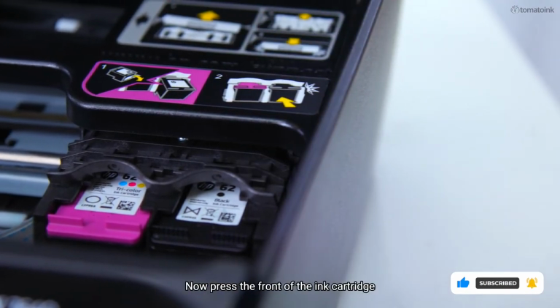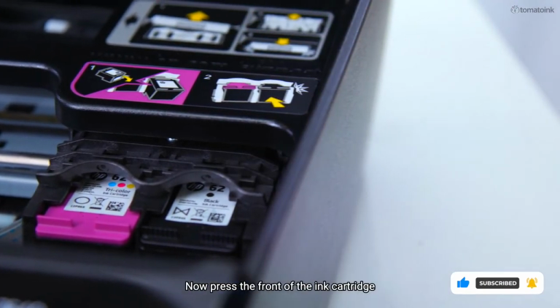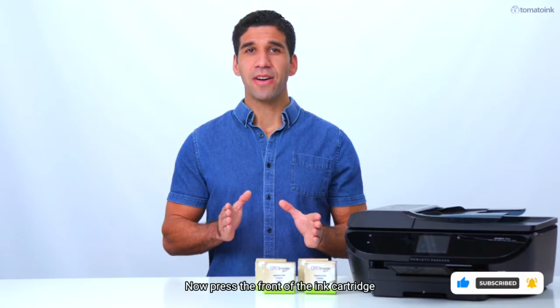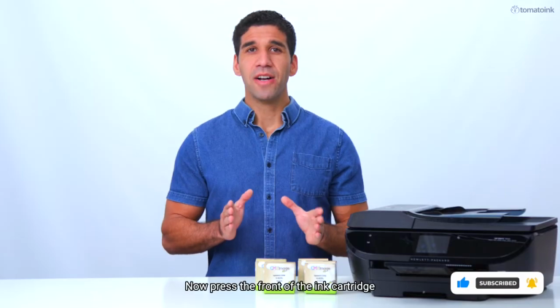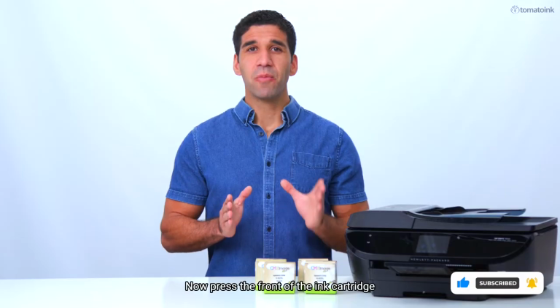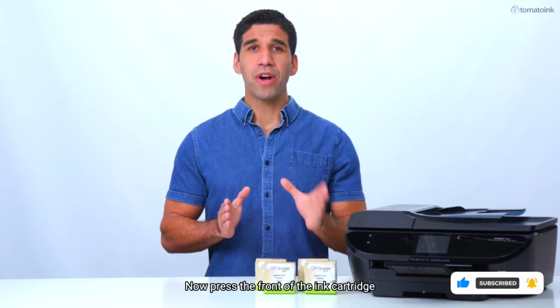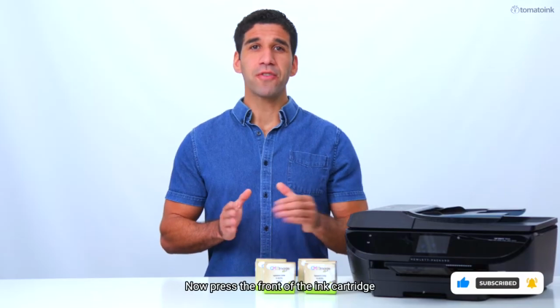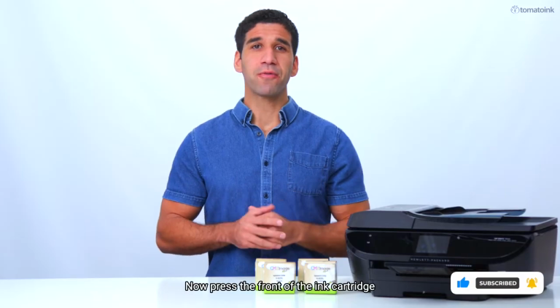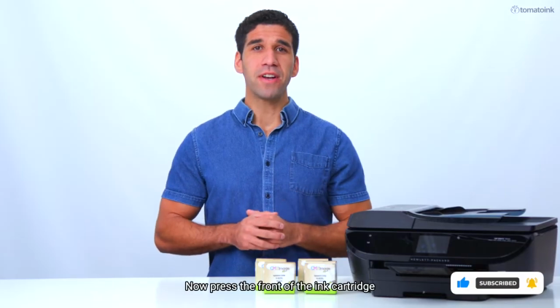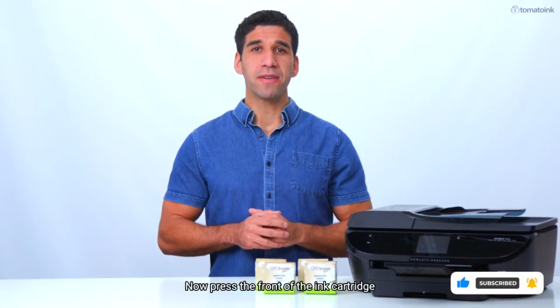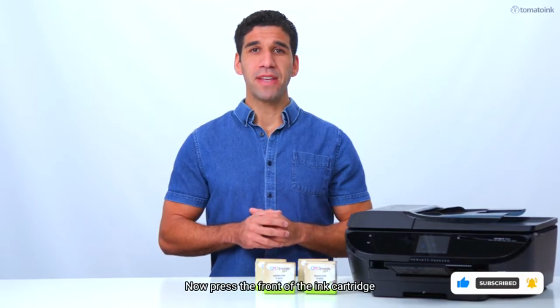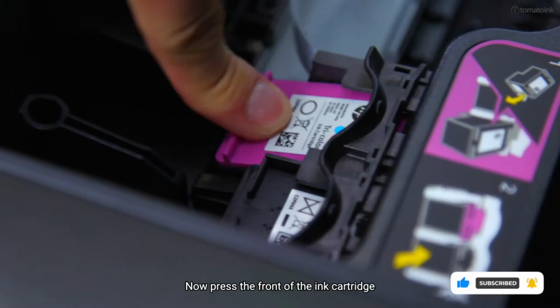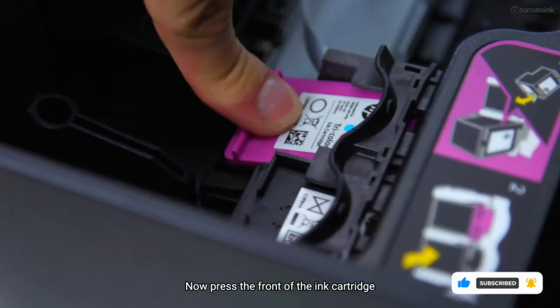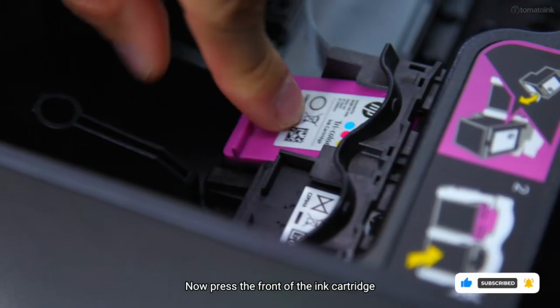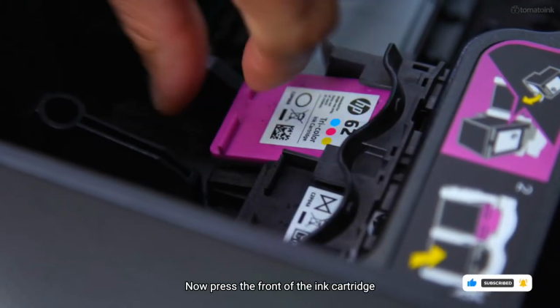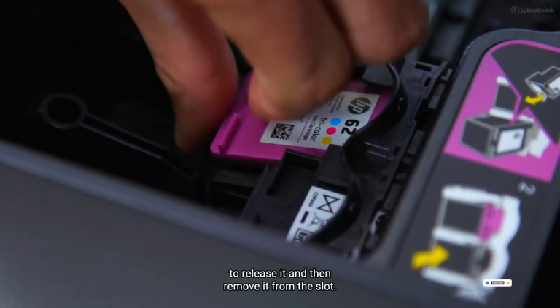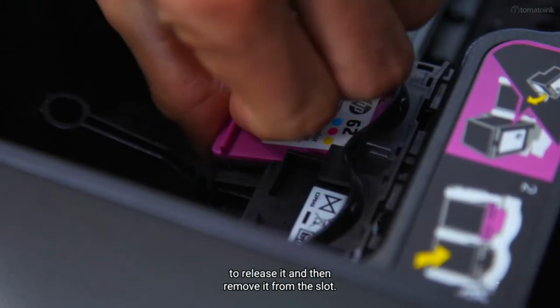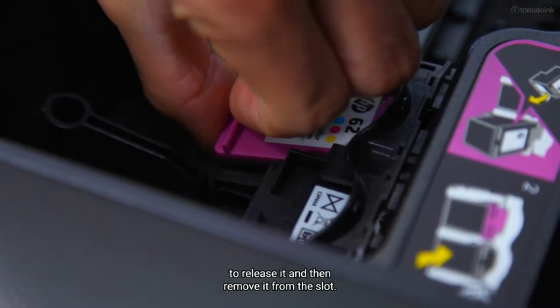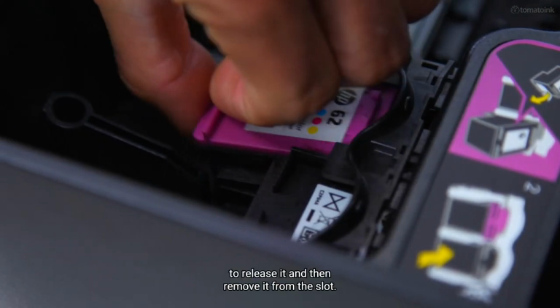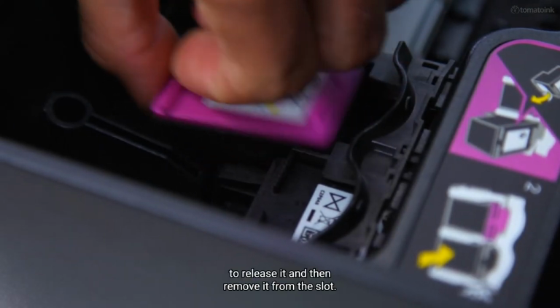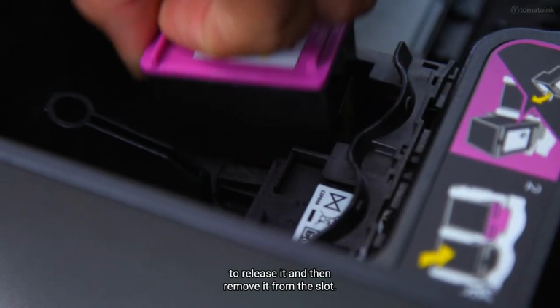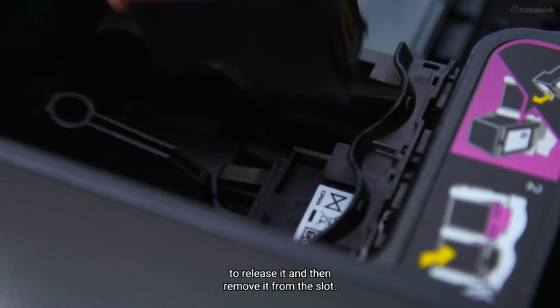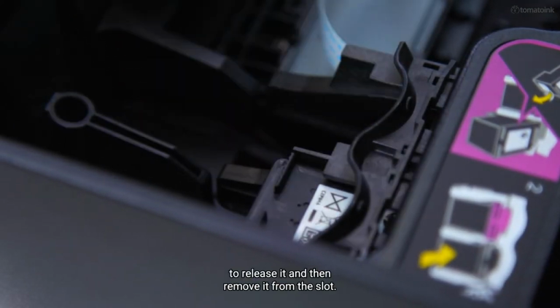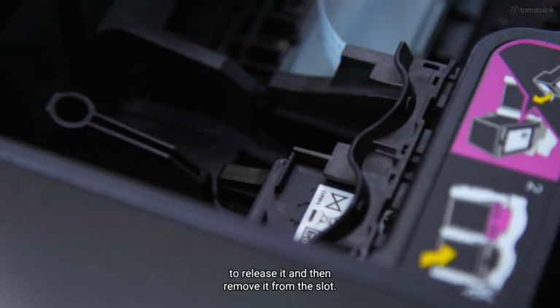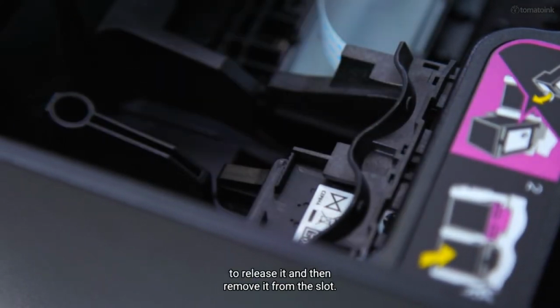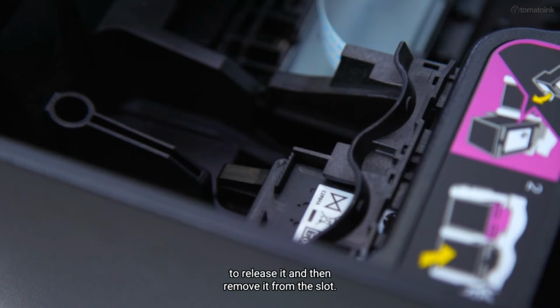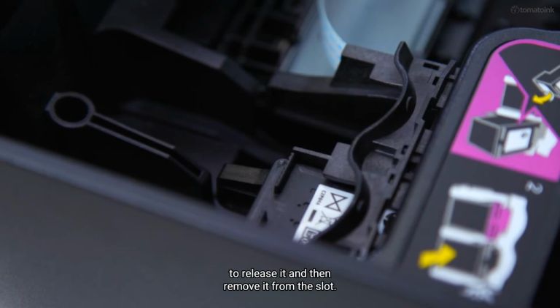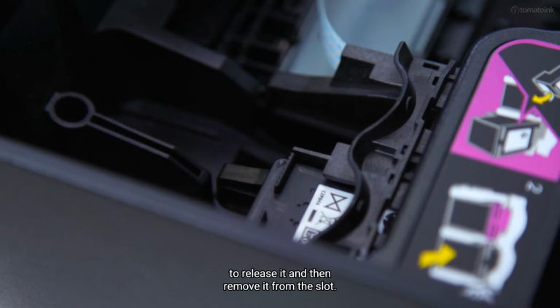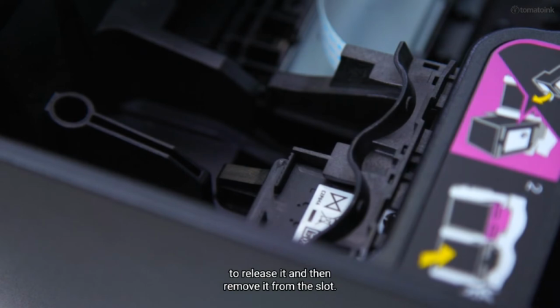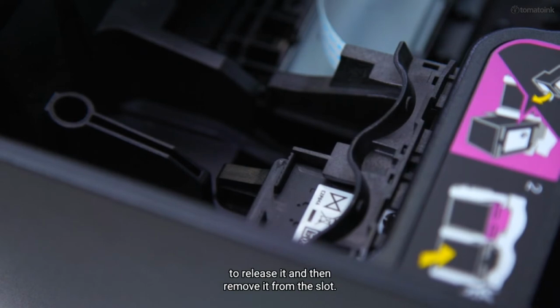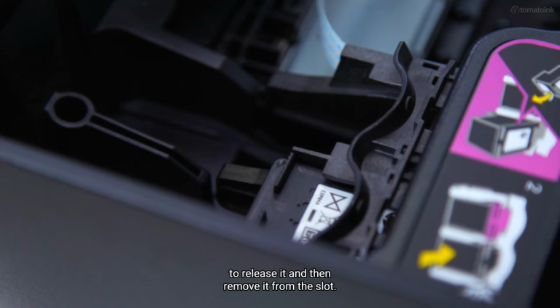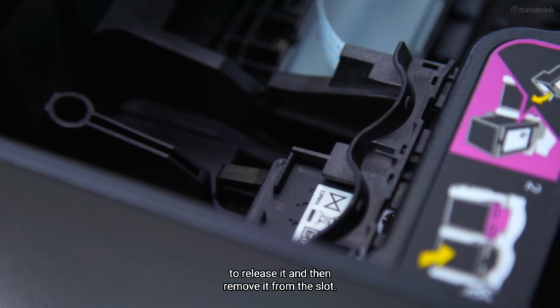Now, press the front of the ink cartridge to release it, and then remove it from the slot.